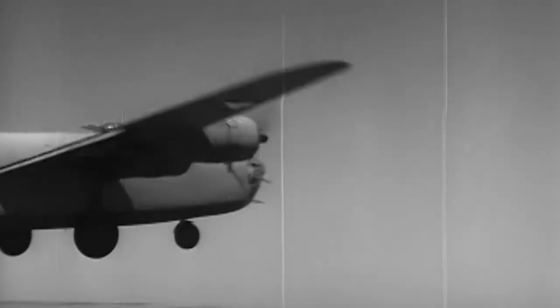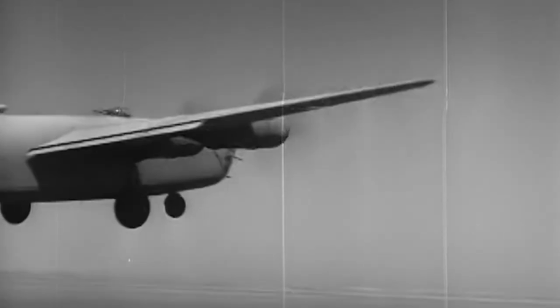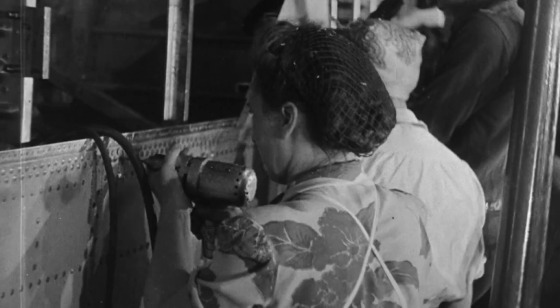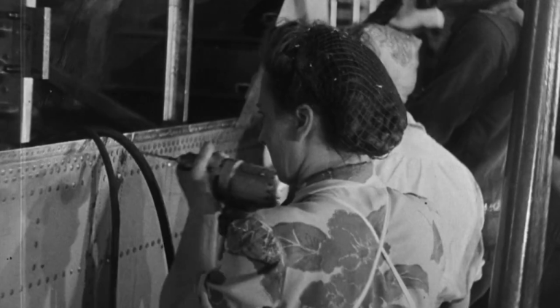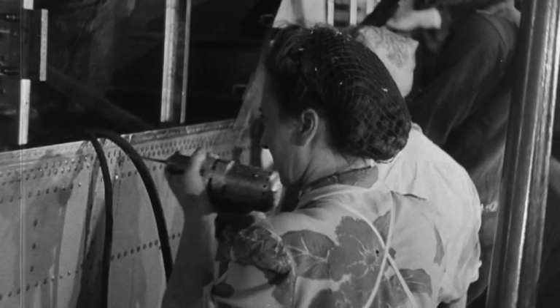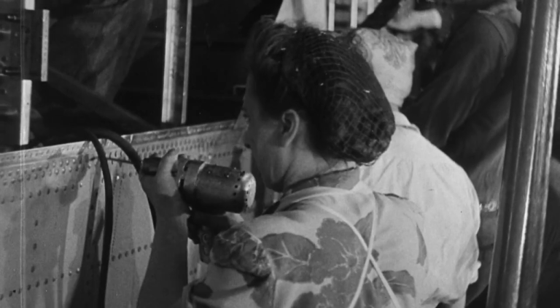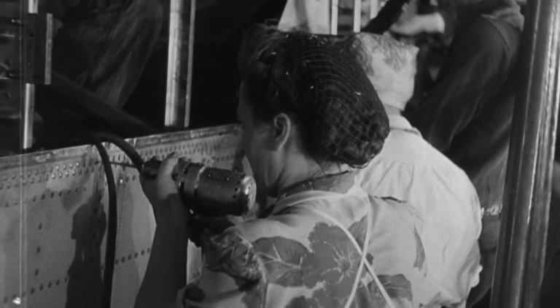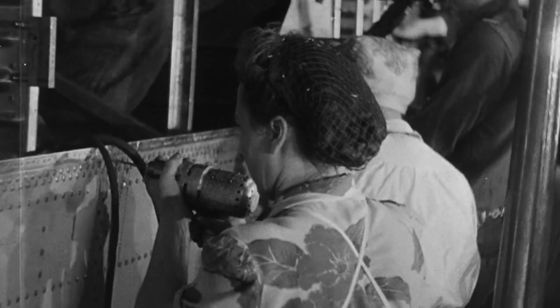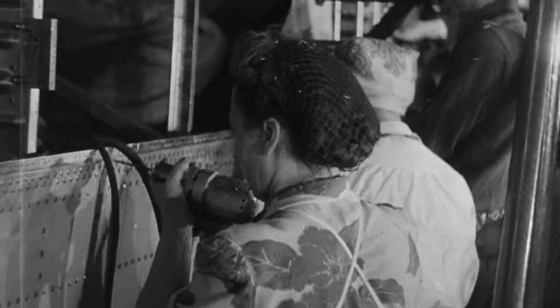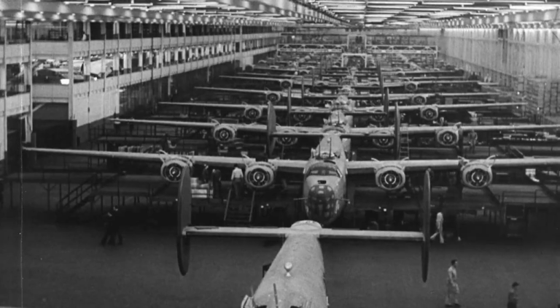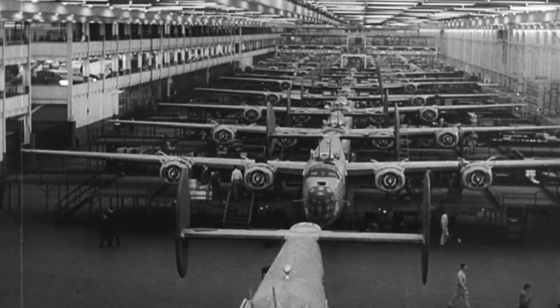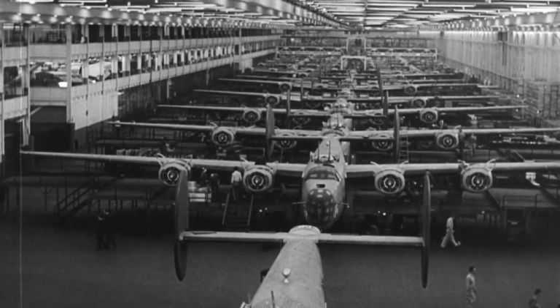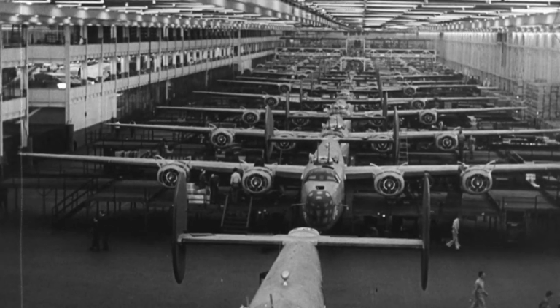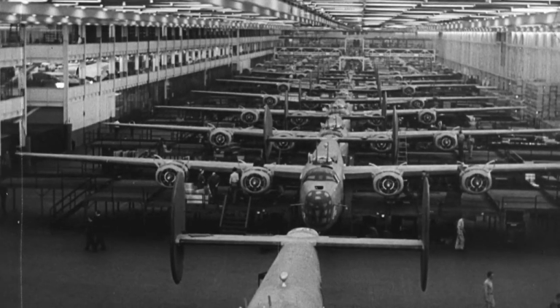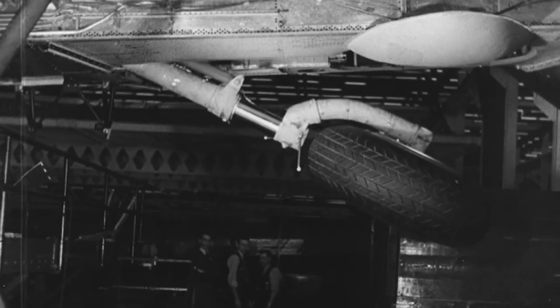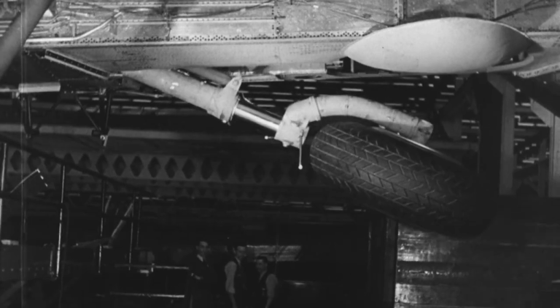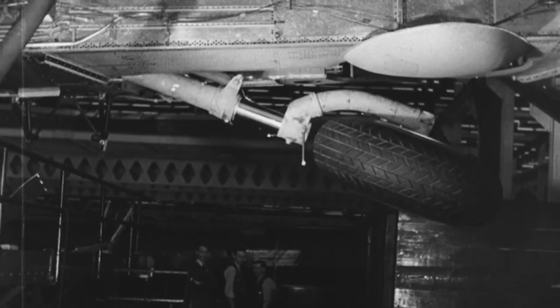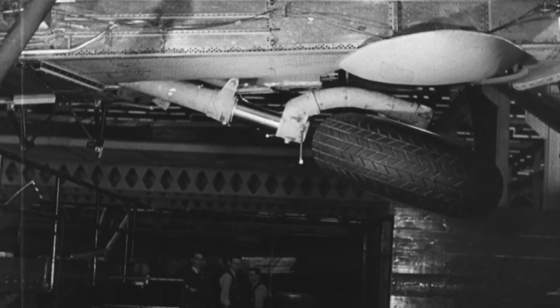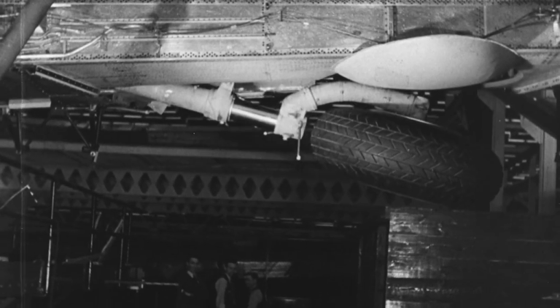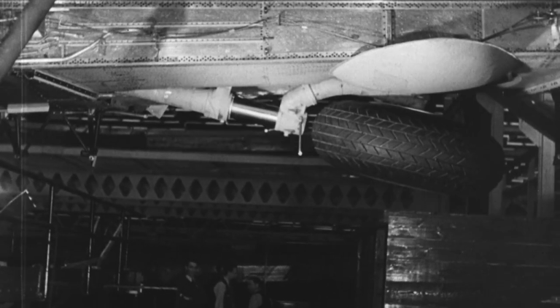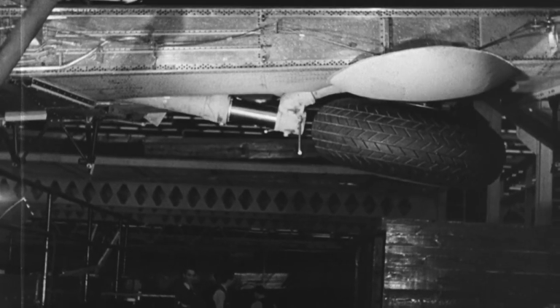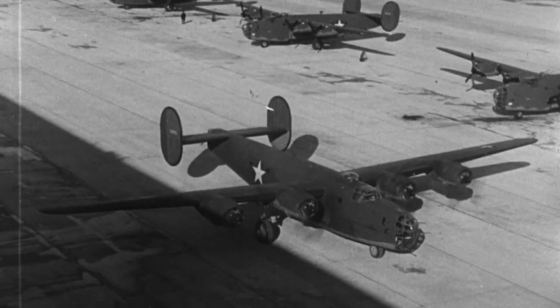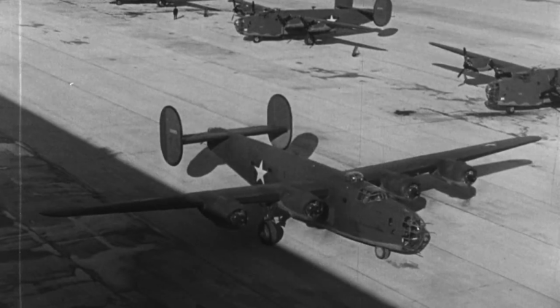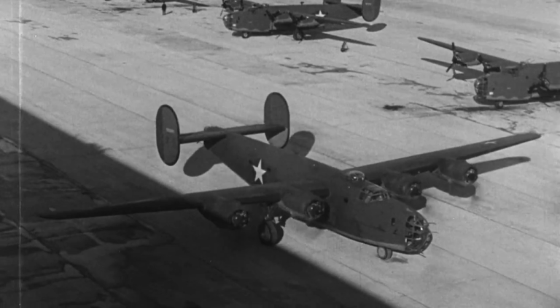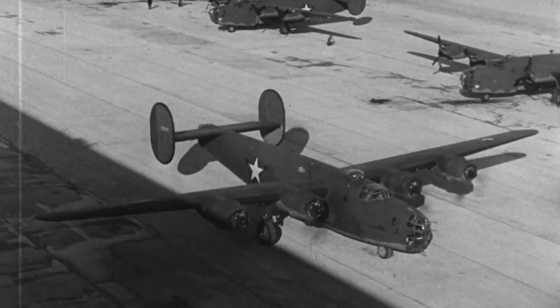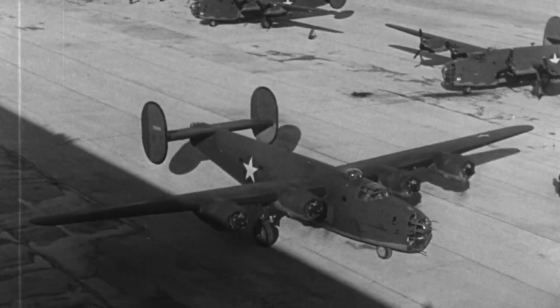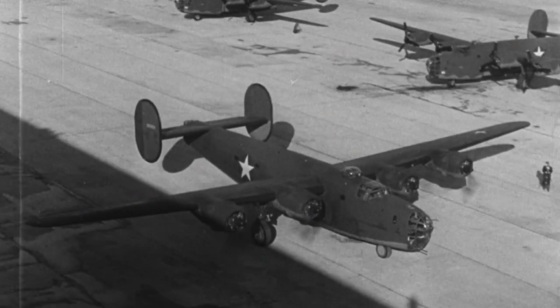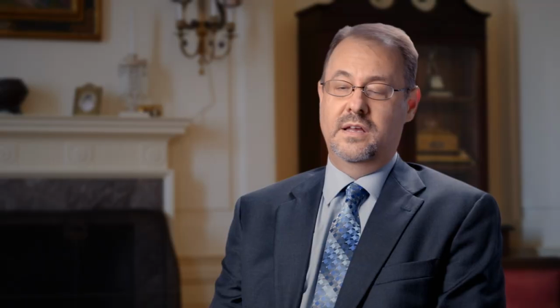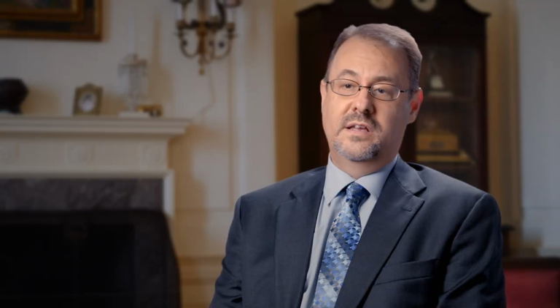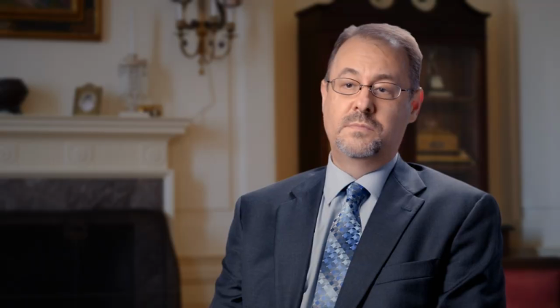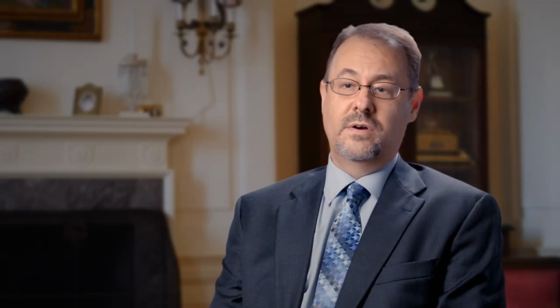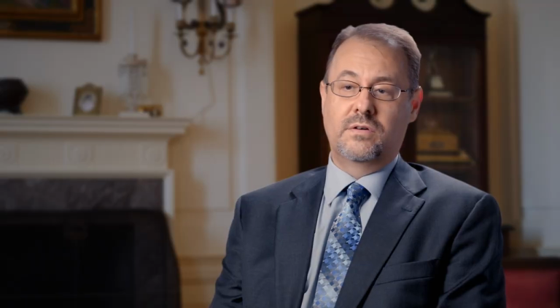Every 56 minutes, a completed B-24 rolled out of the end of the line. It's a miracle. The B-24 became the most mass-produced bomber in history.